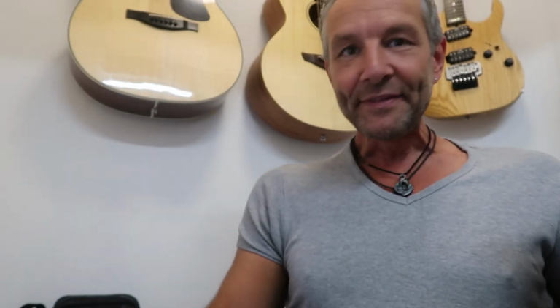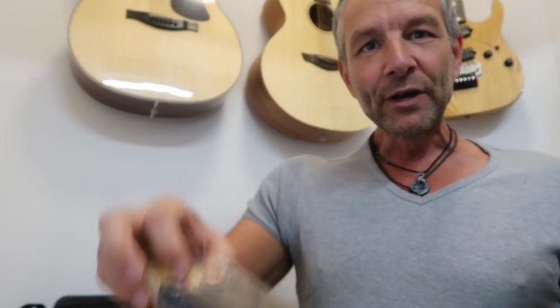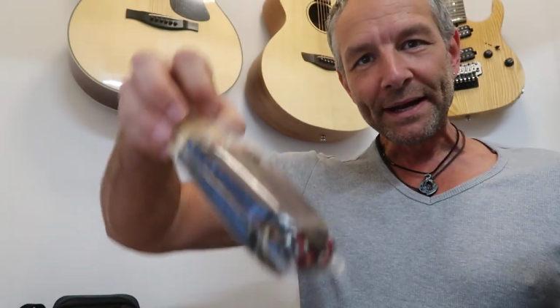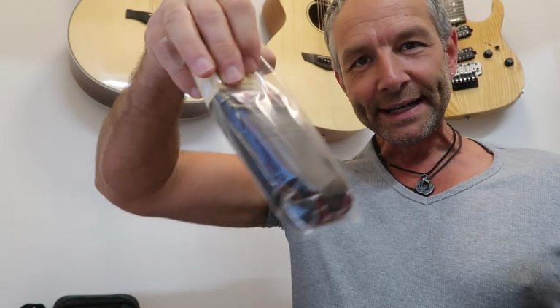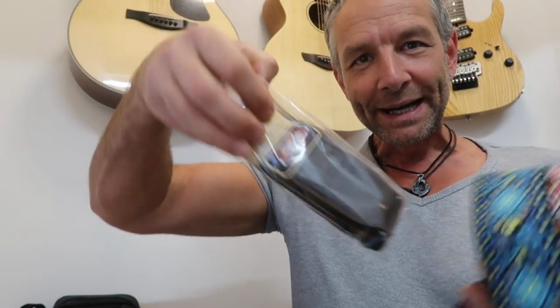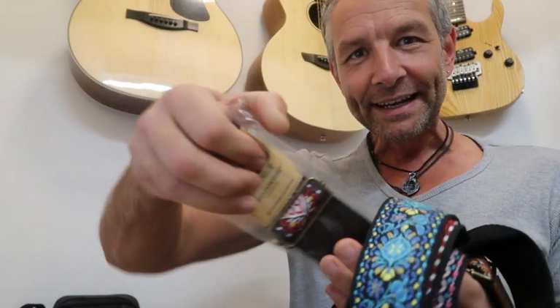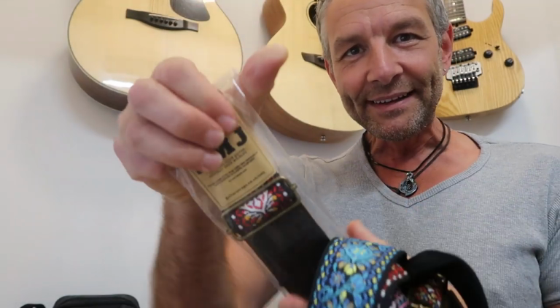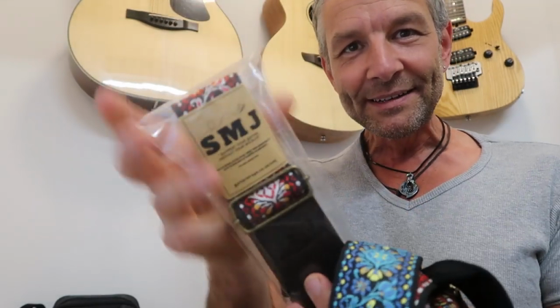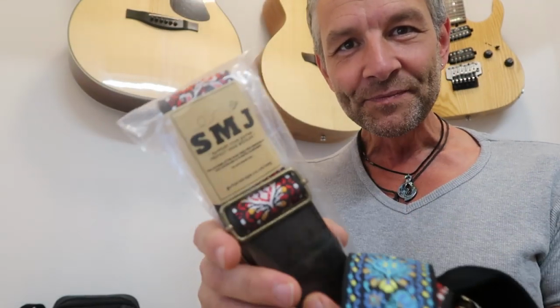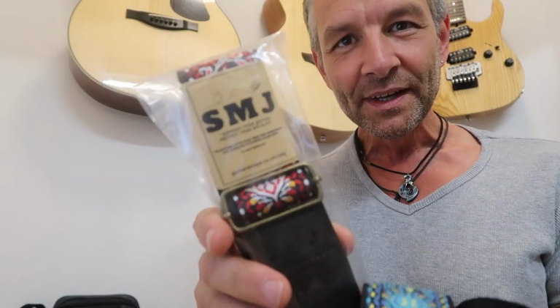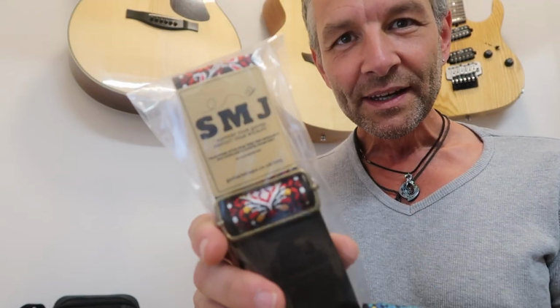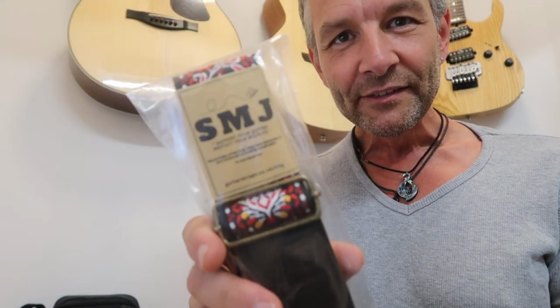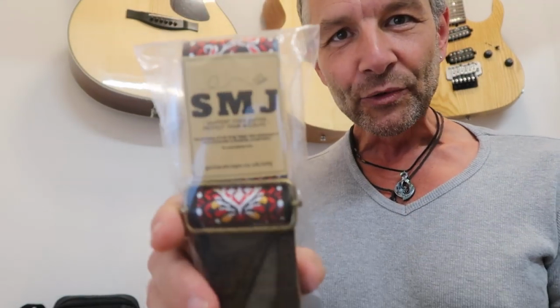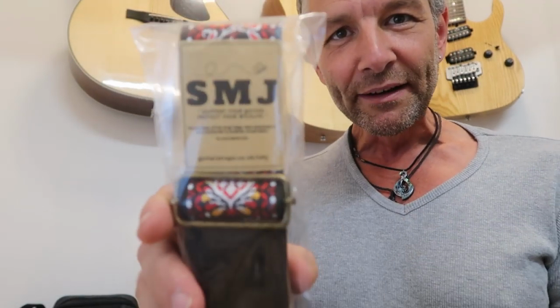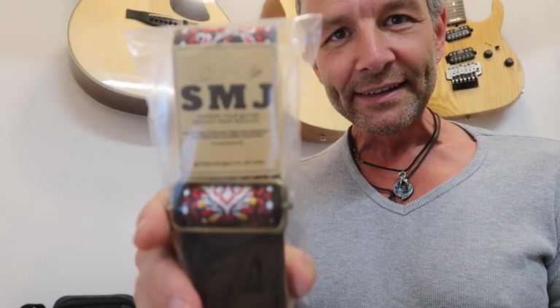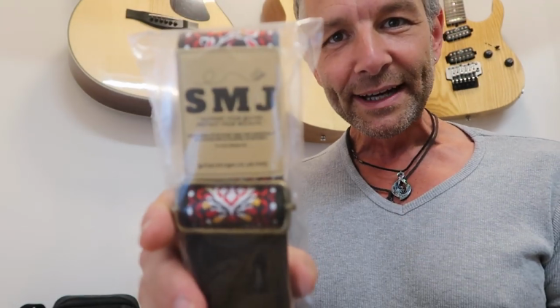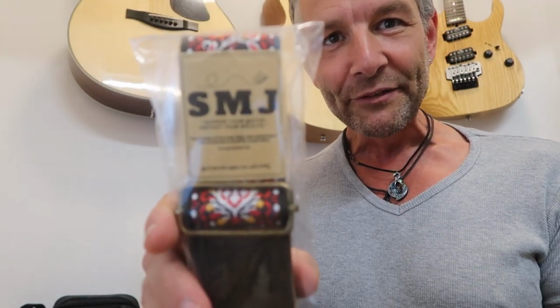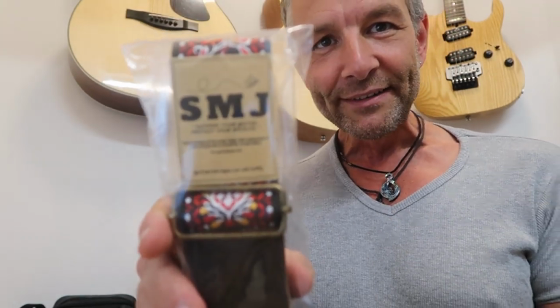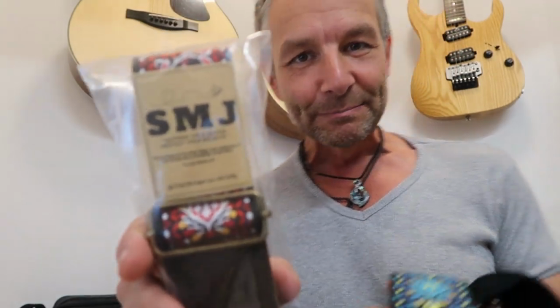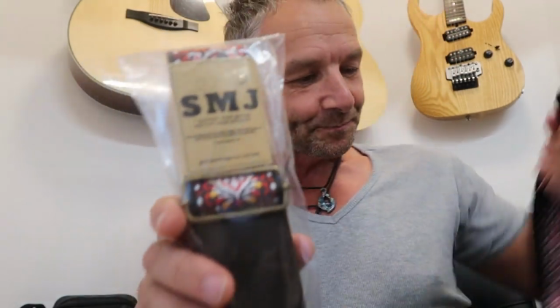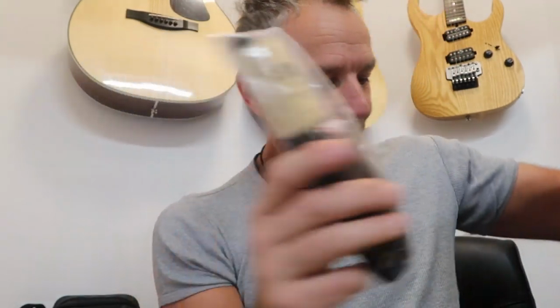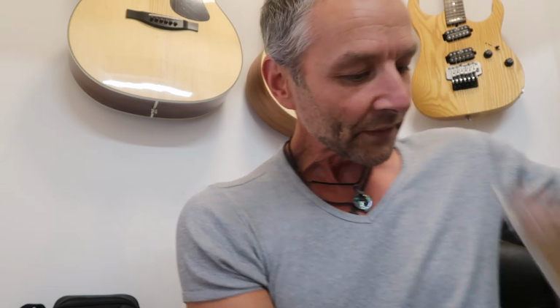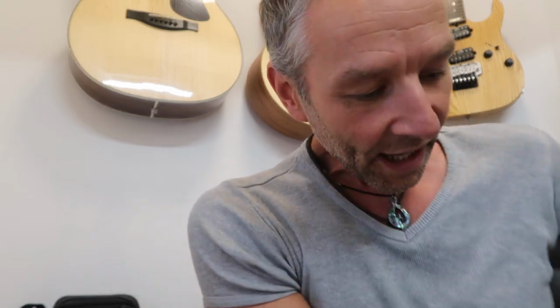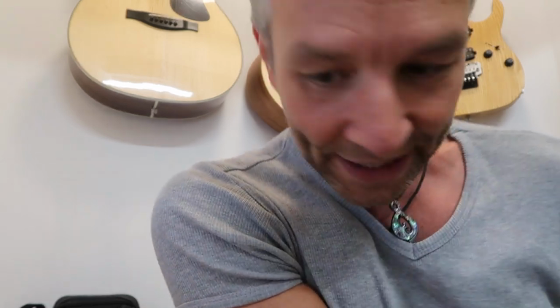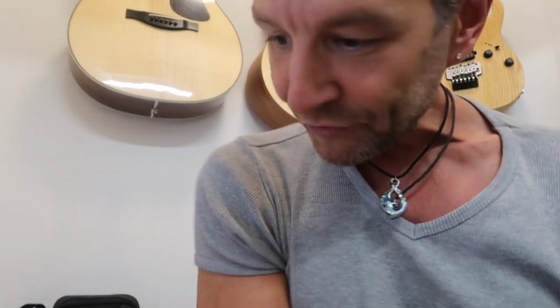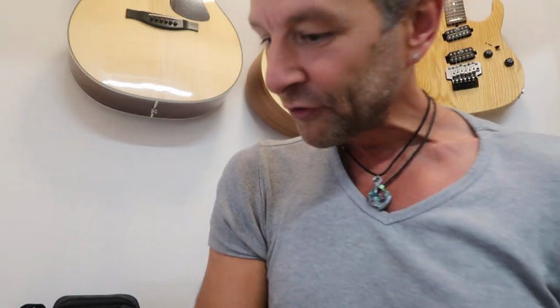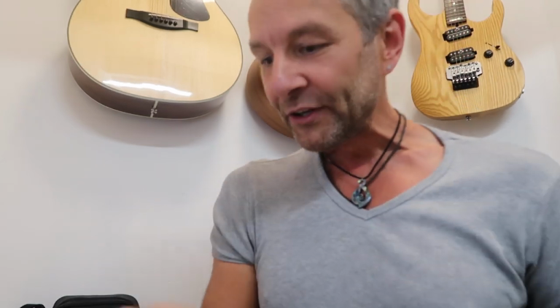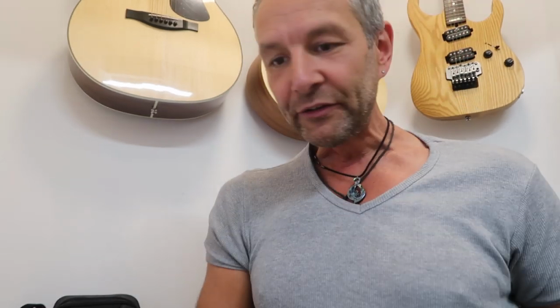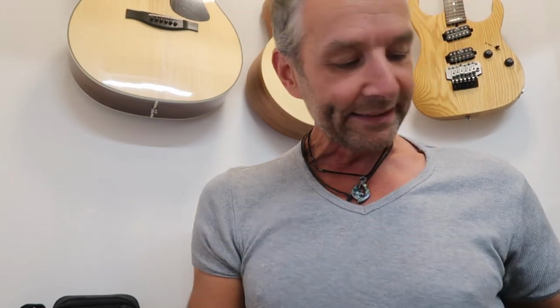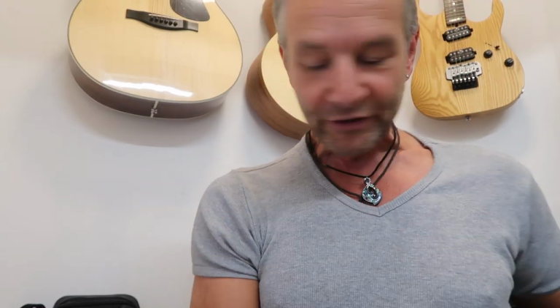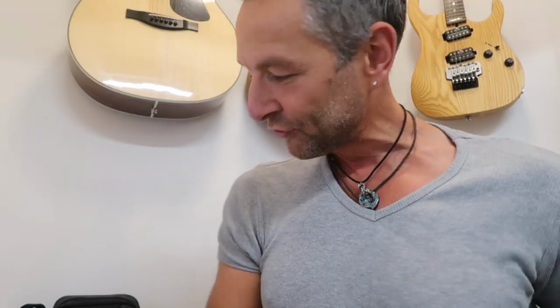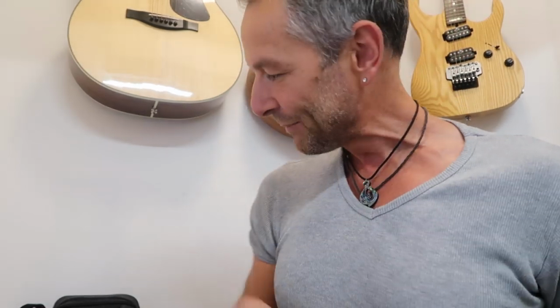They all come in little packaging like this, so it's really nicely presented. Okay, that's the first bit of news — SMJ straps.